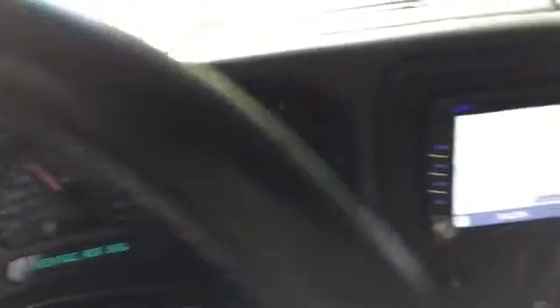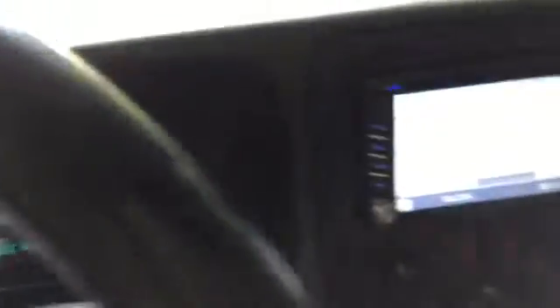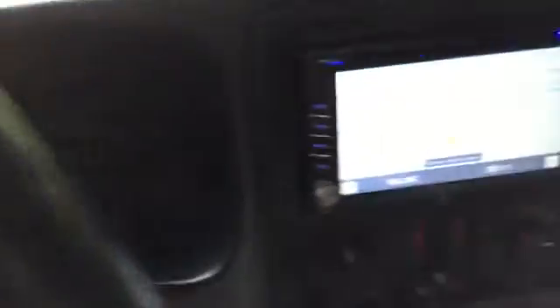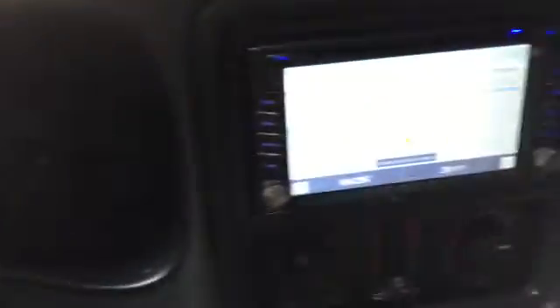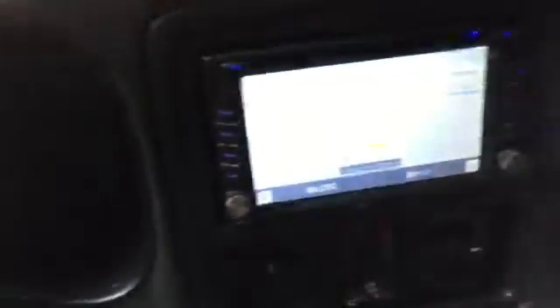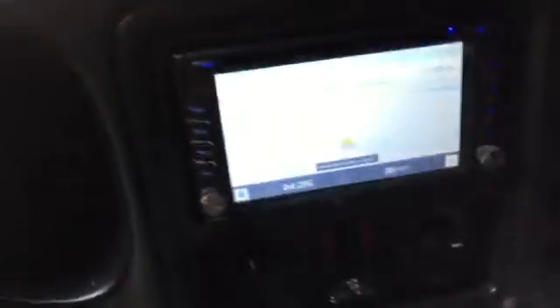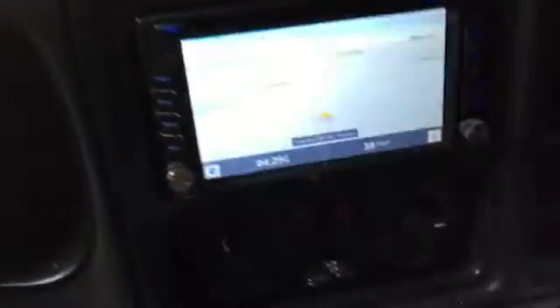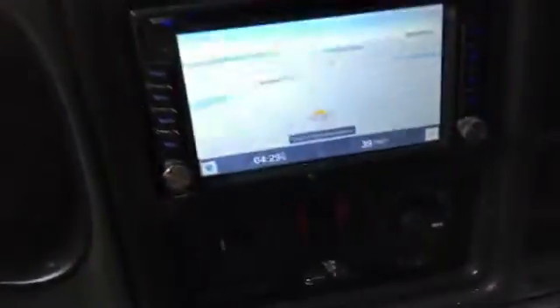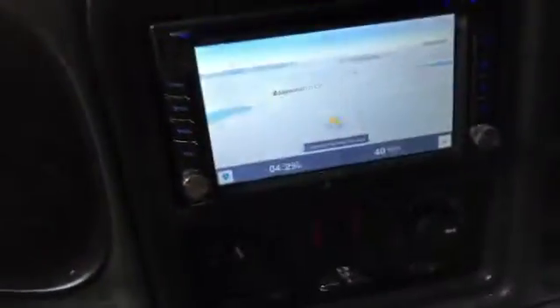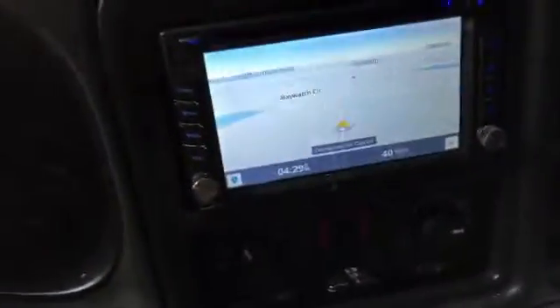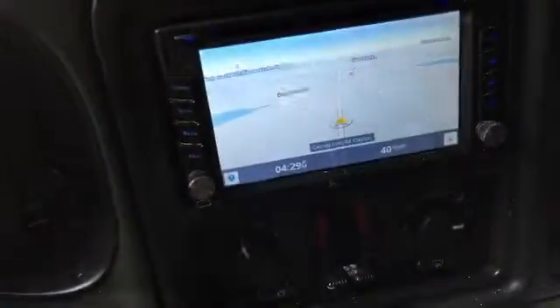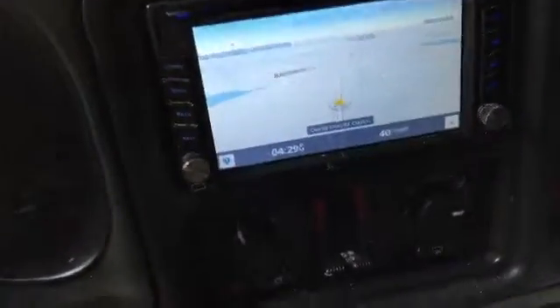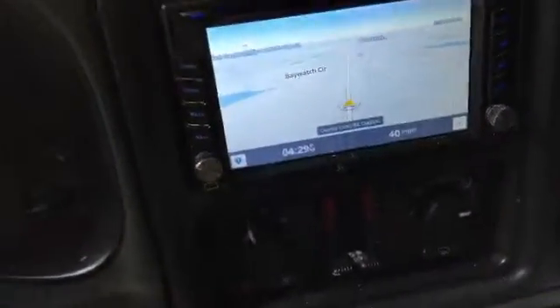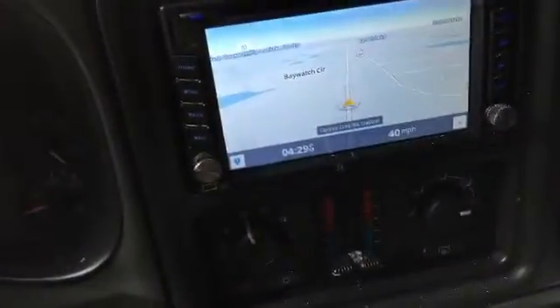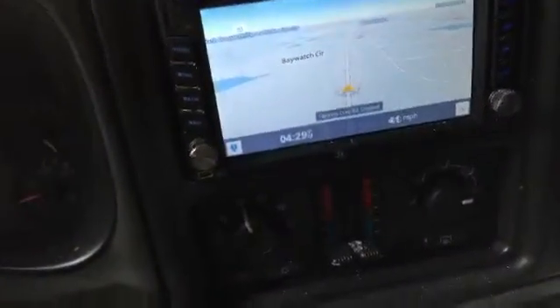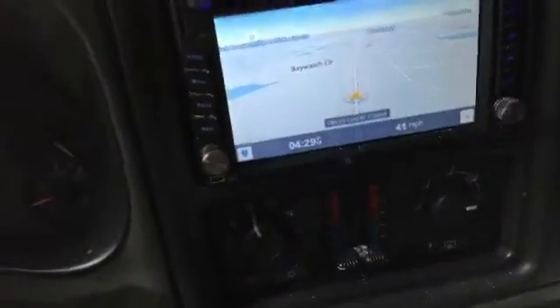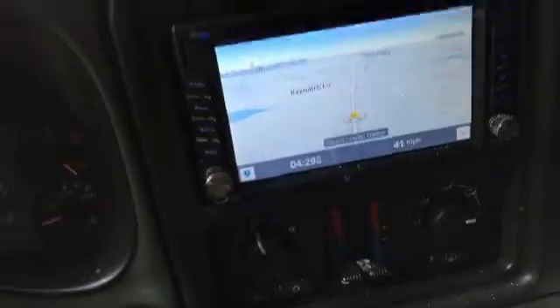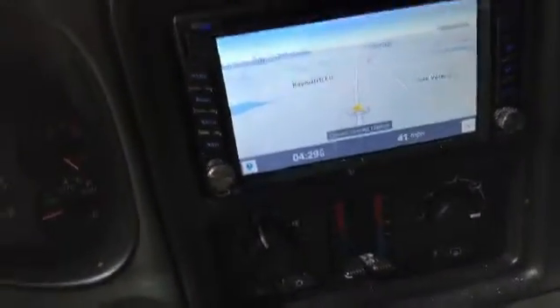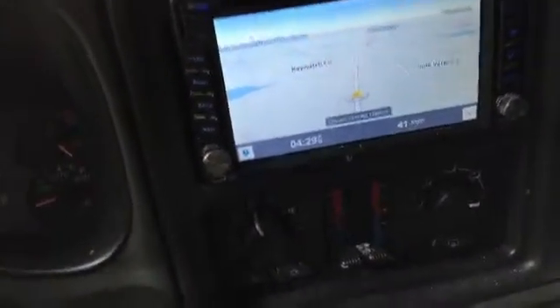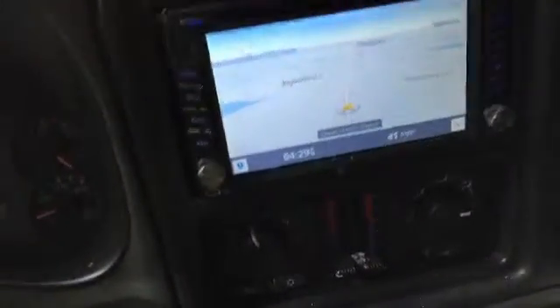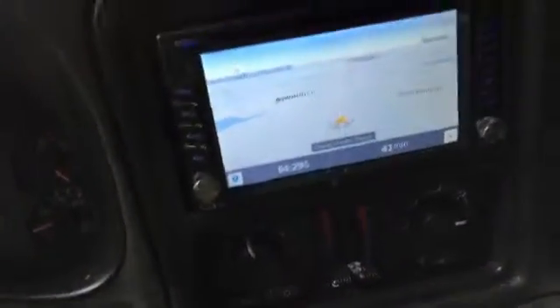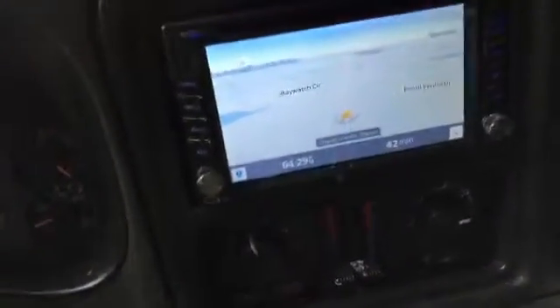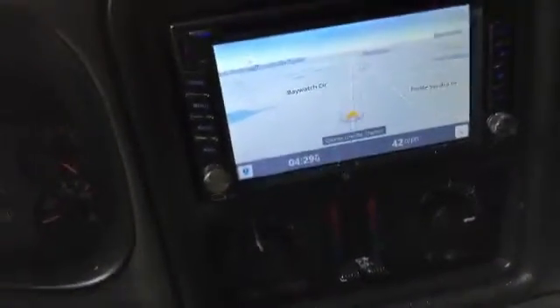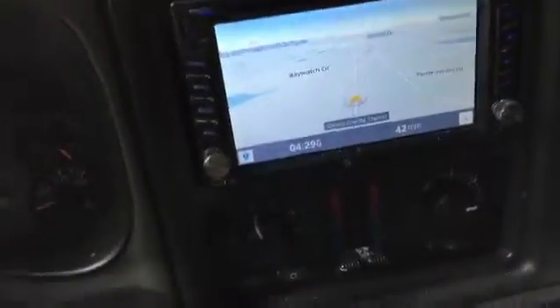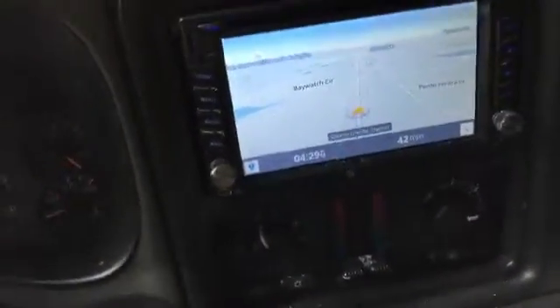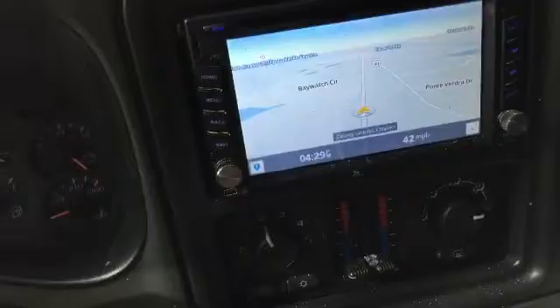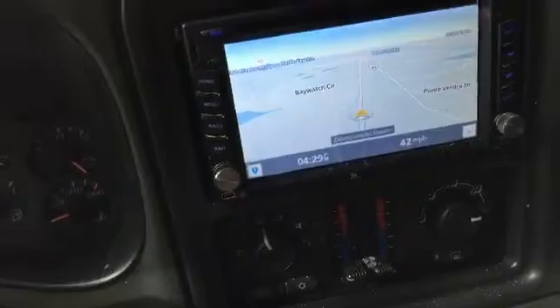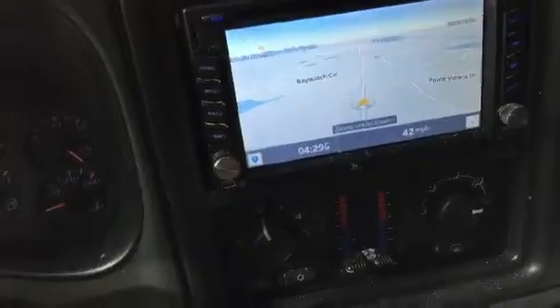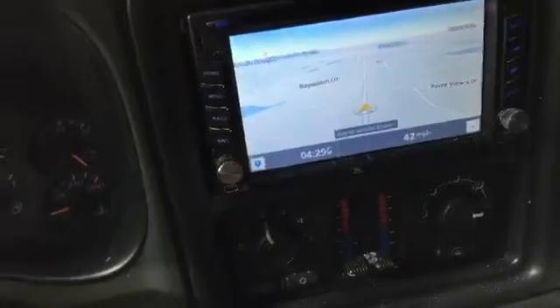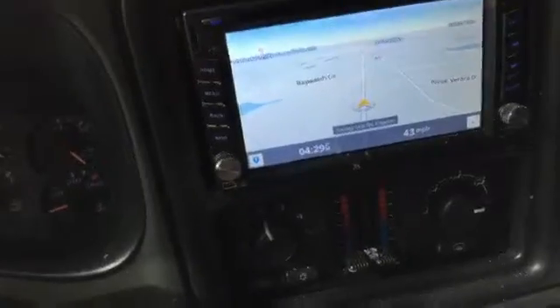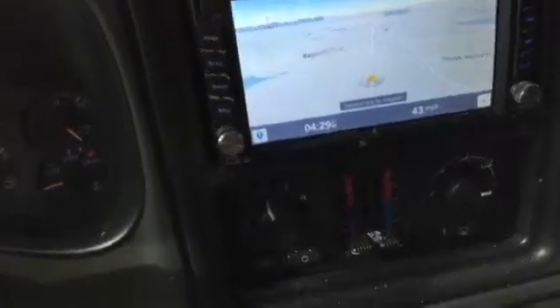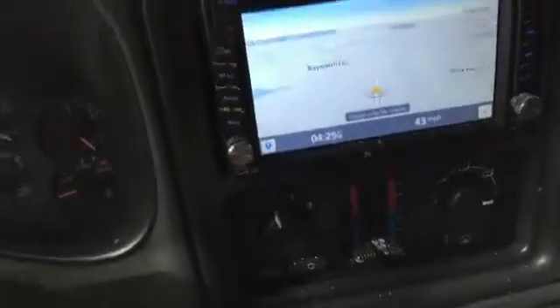Look over here — what does it say? It's fluctuating between 40 and 39 miles an hour, which is very accurate.